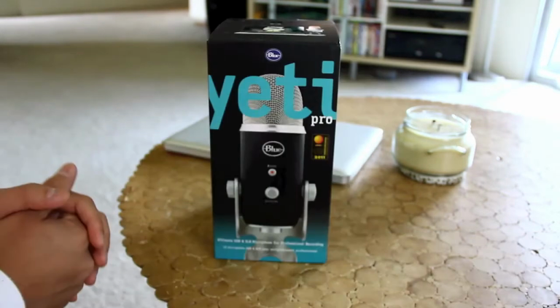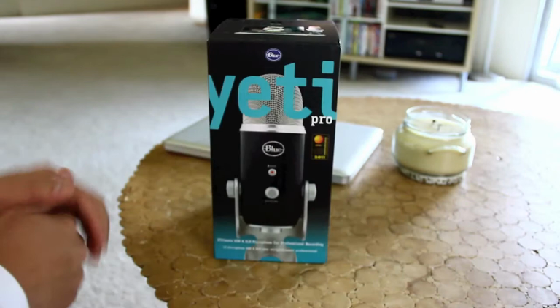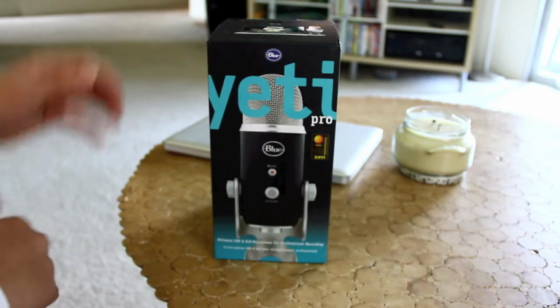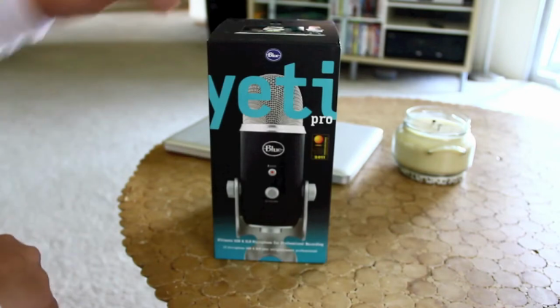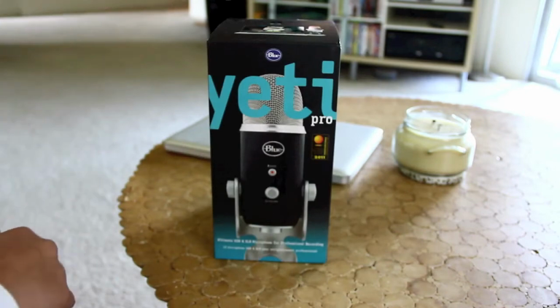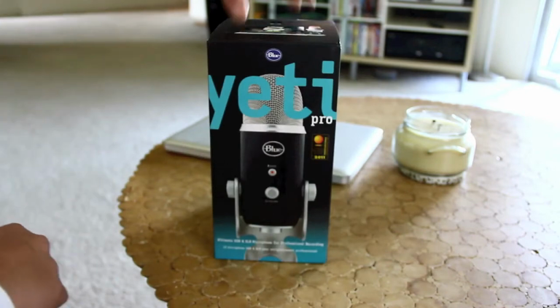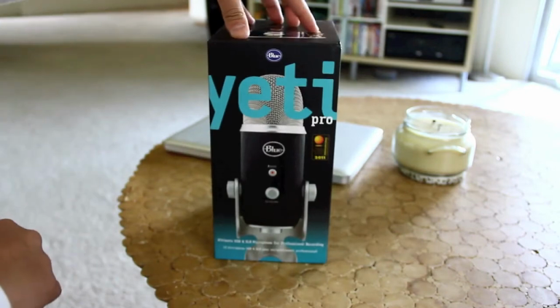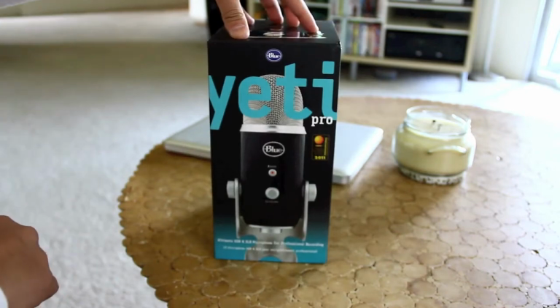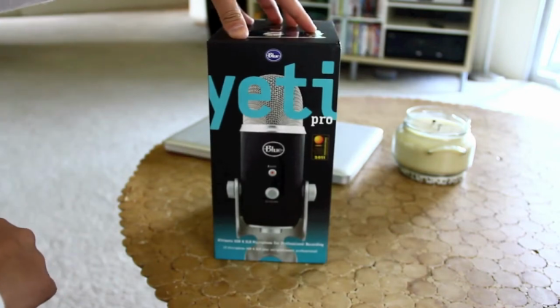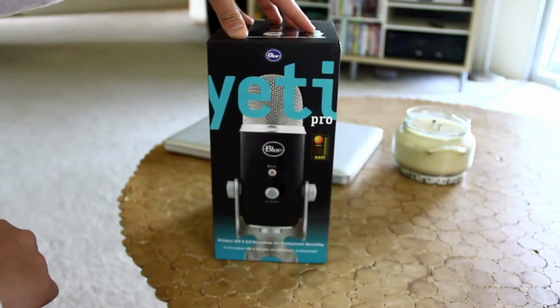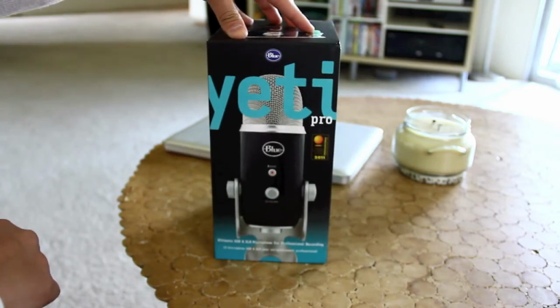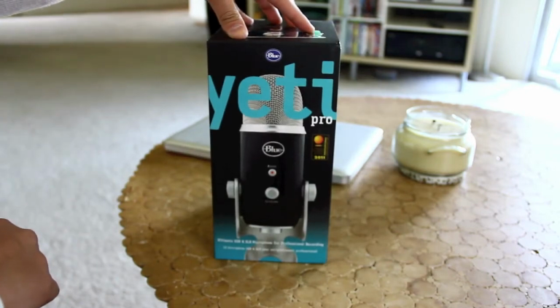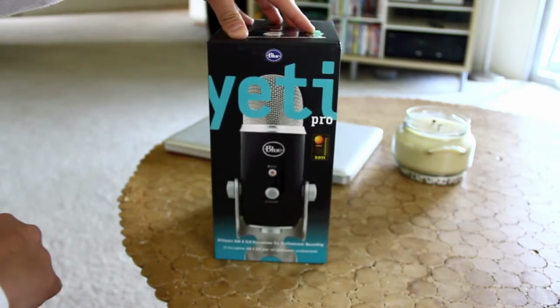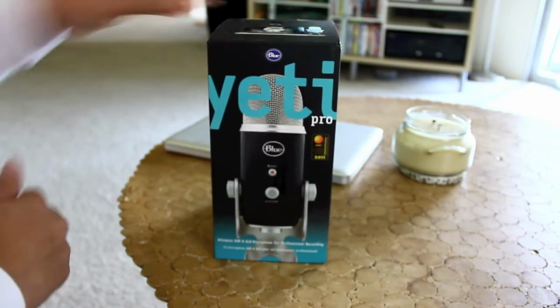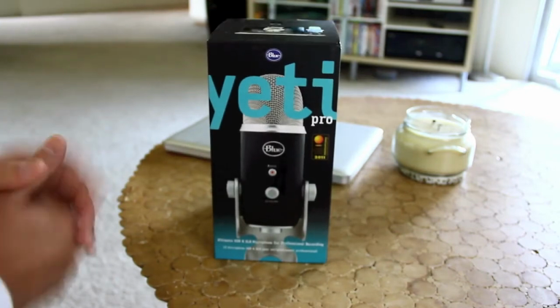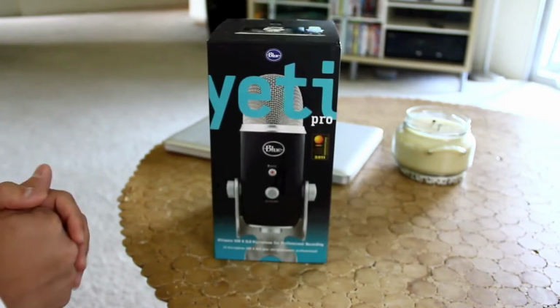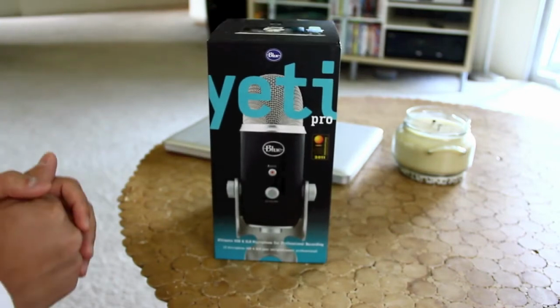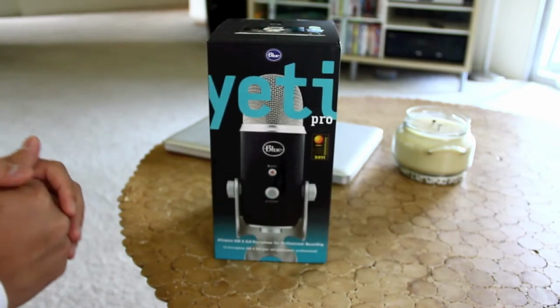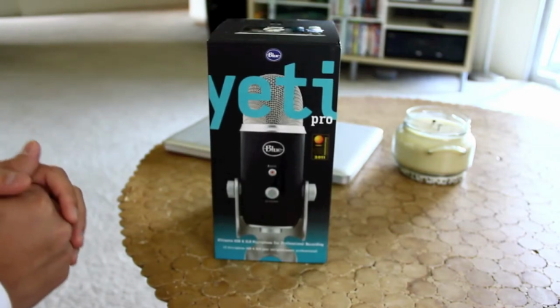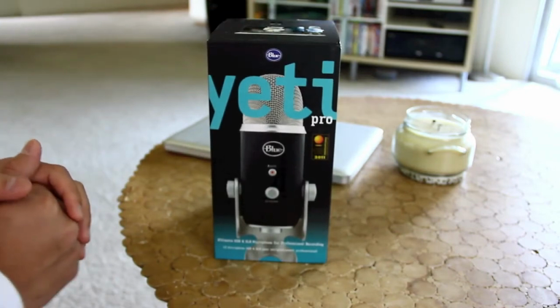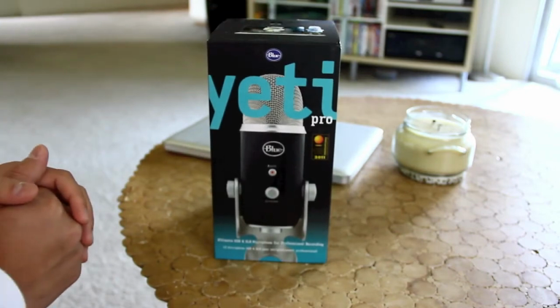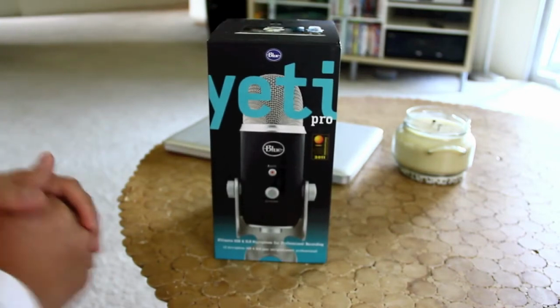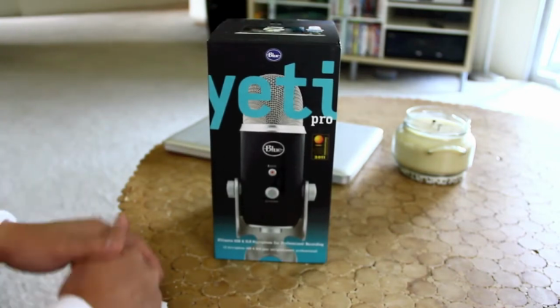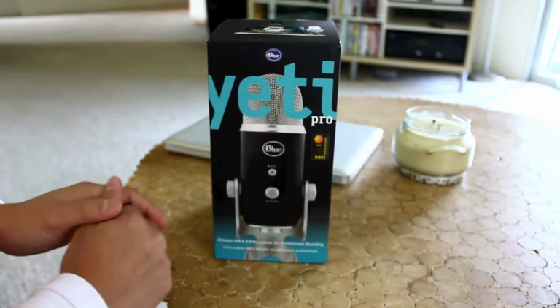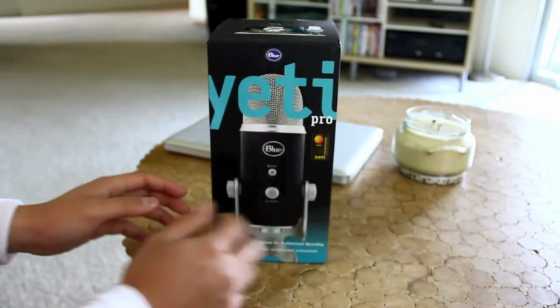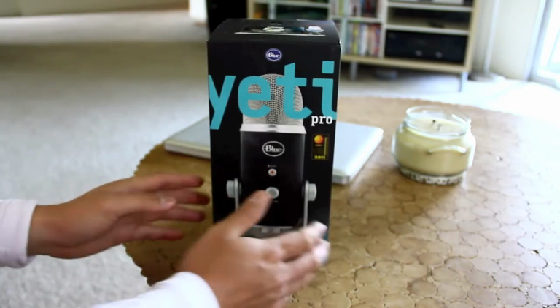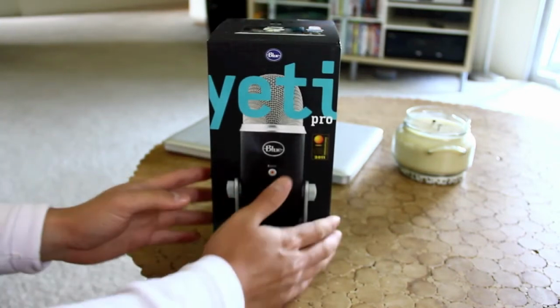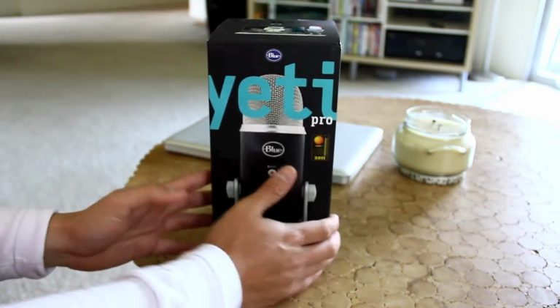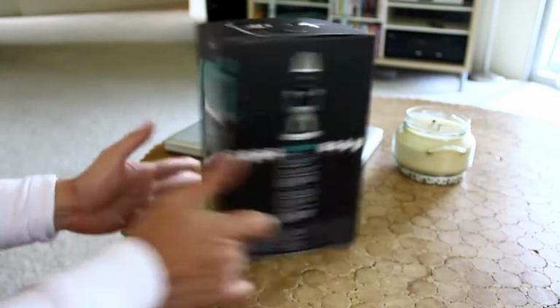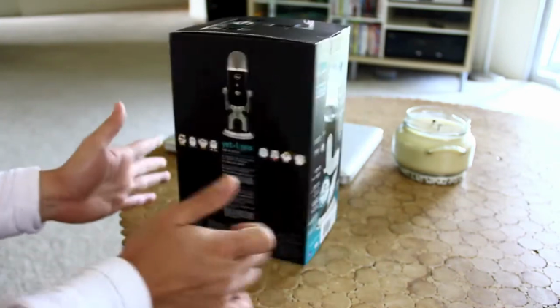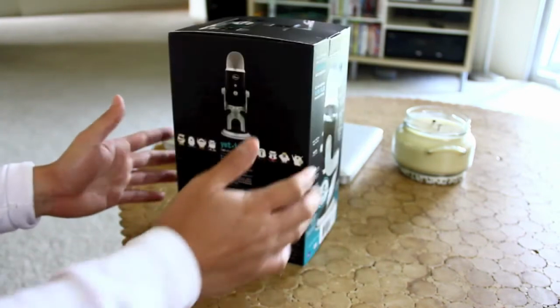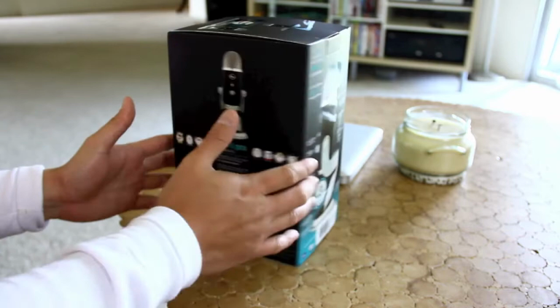This microphone retails for about $249 and I just picked it up at my local Apple Store. So let's just go ahead and get into this.